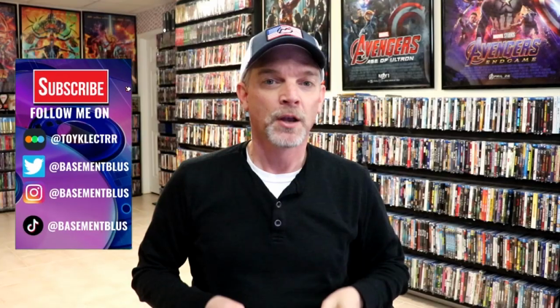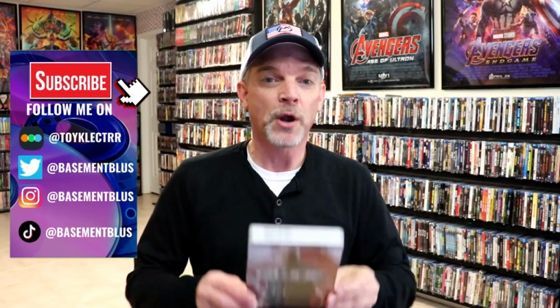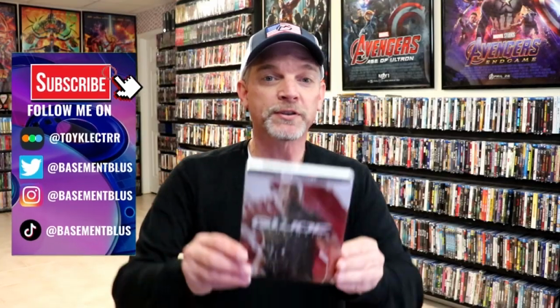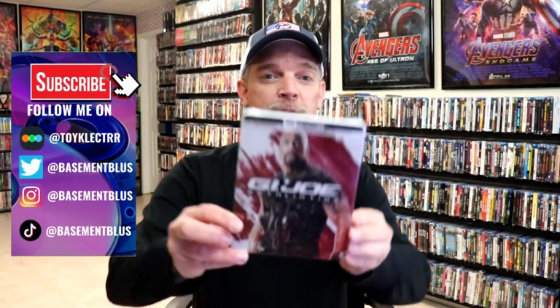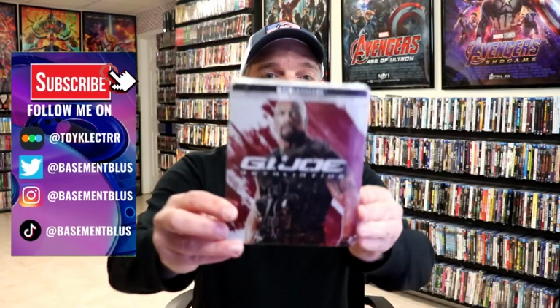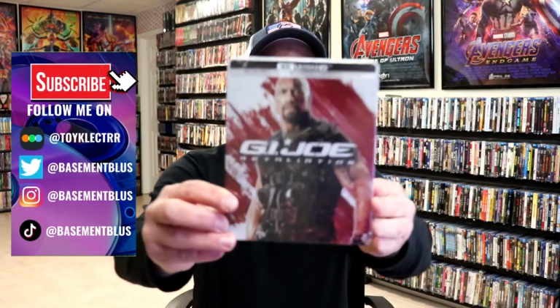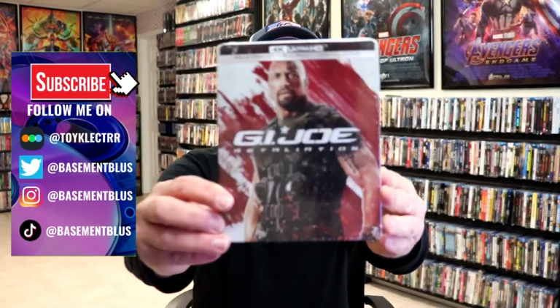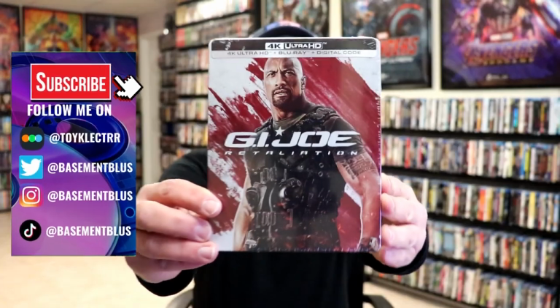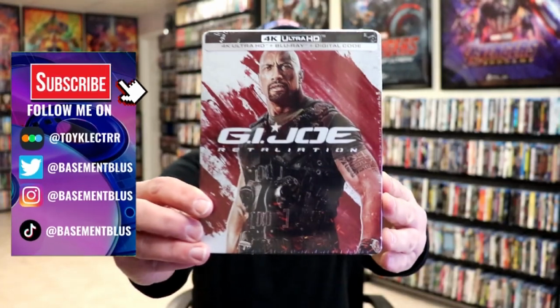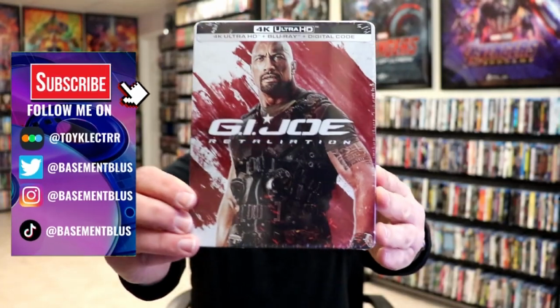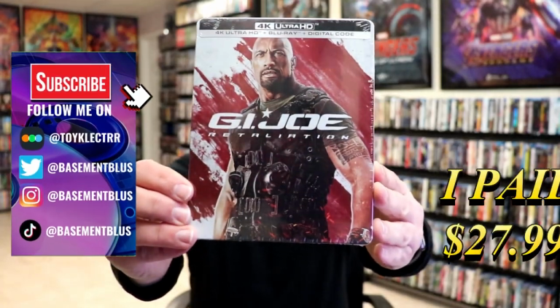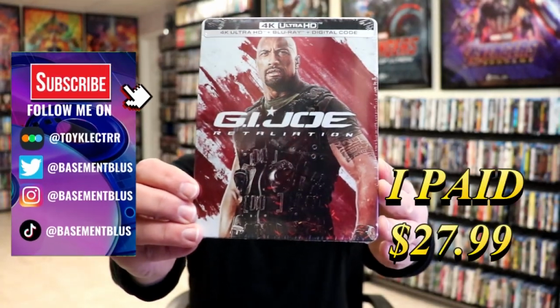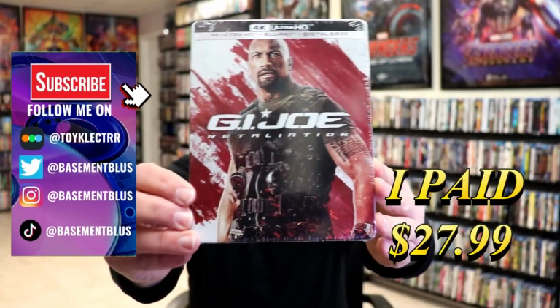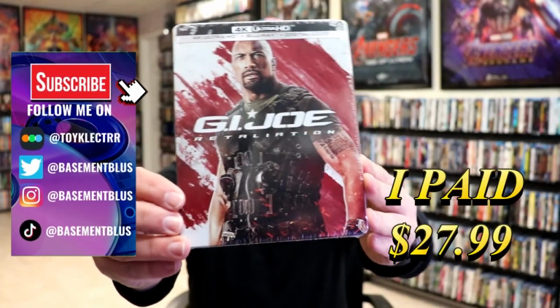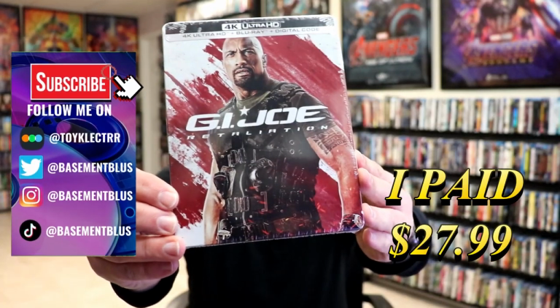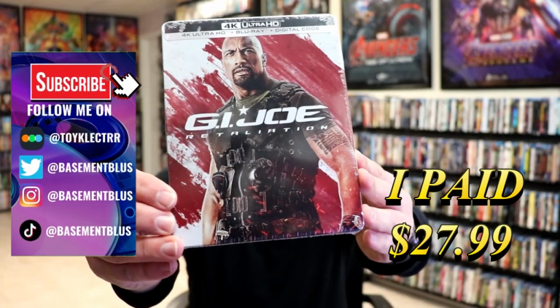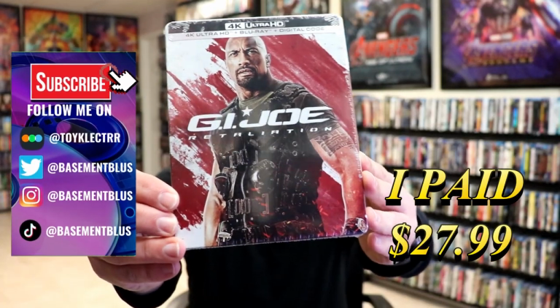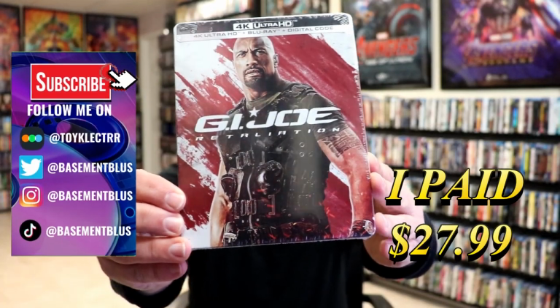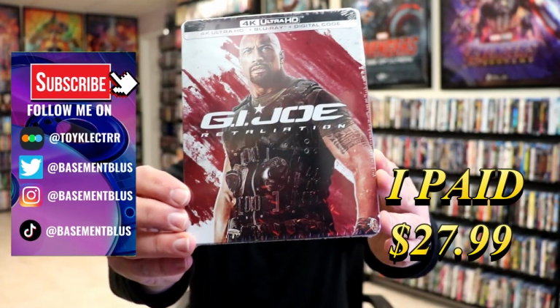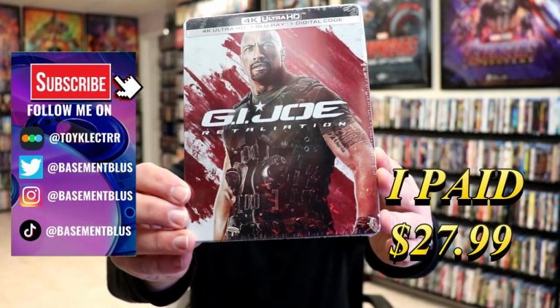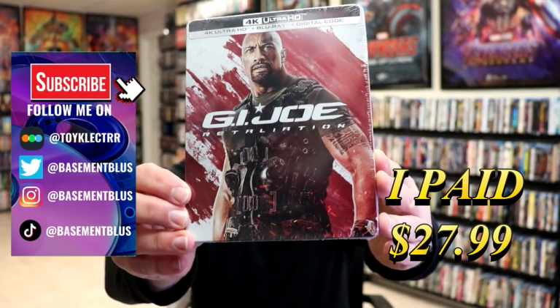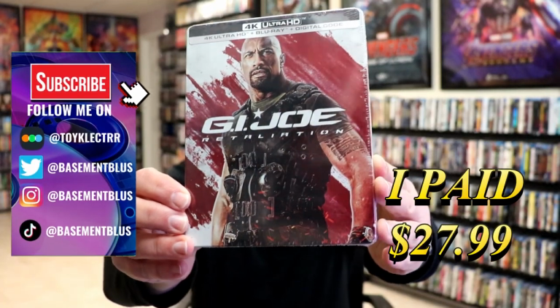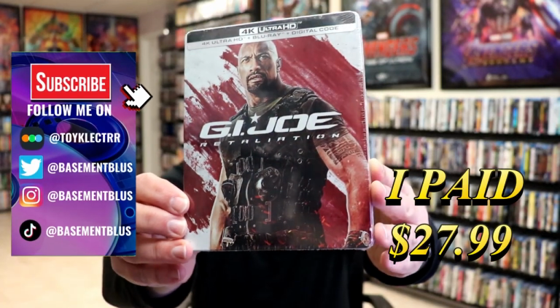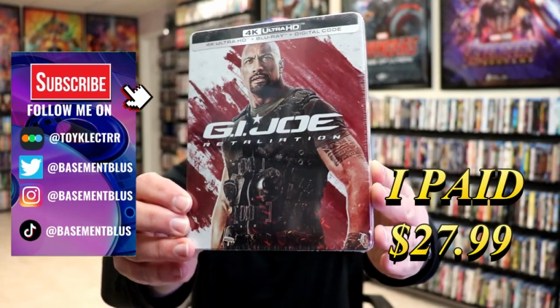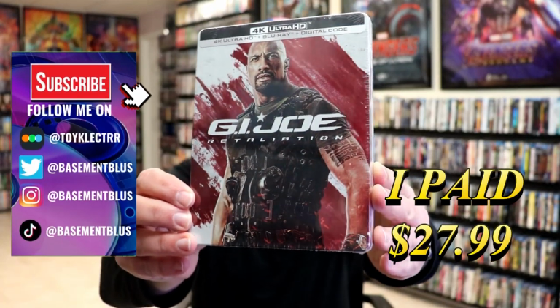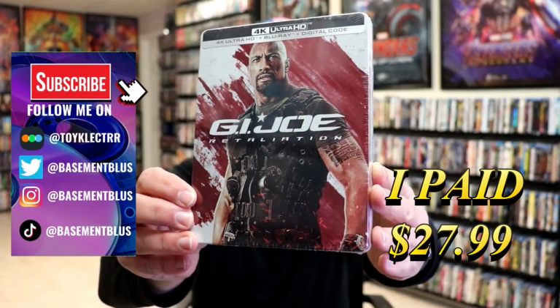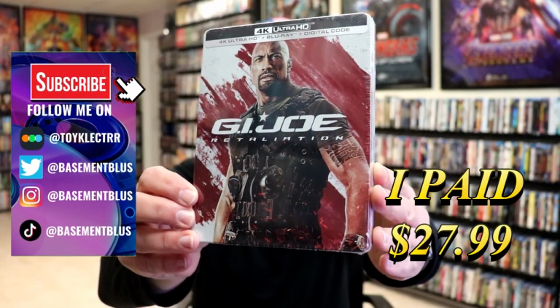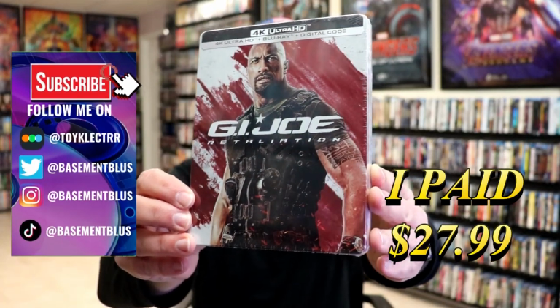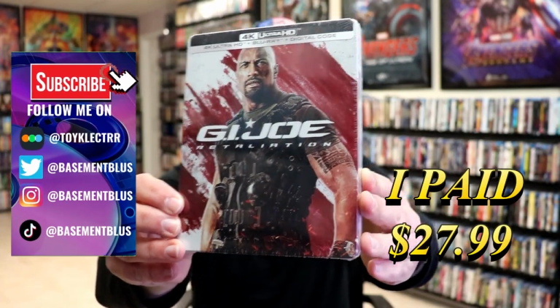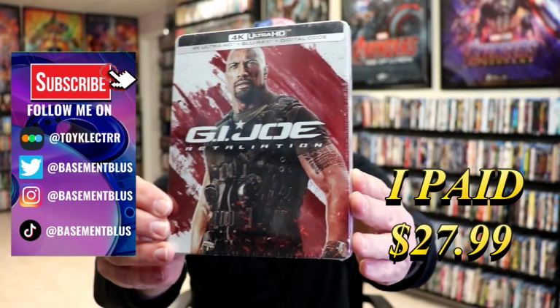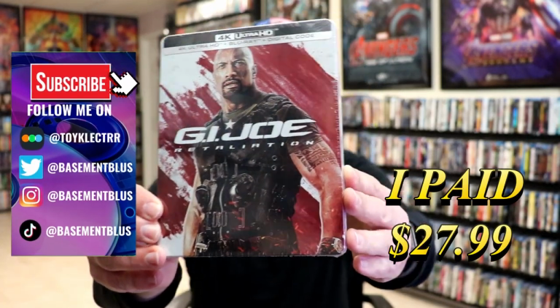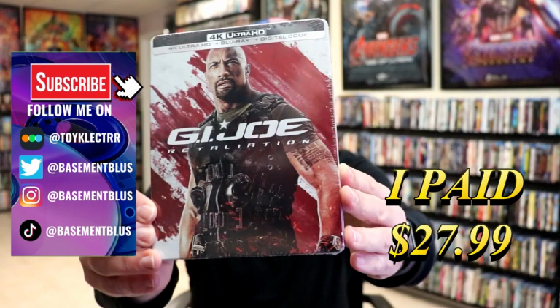So I've received my order for G.I. Joe Retaliation. This right here is the 4K Steelbook with the Blu-ray and the digital.